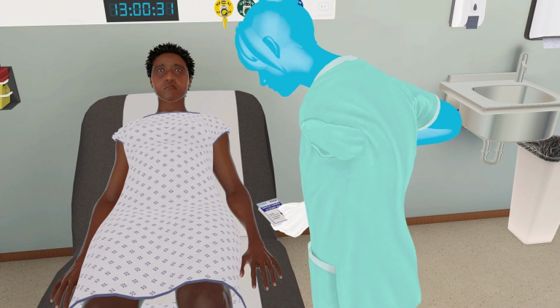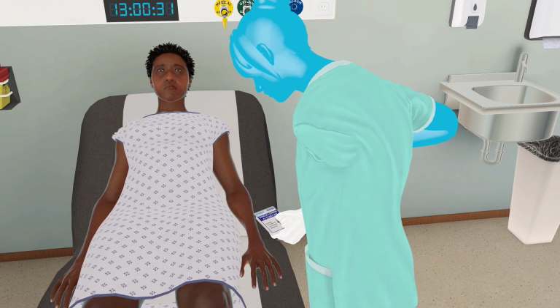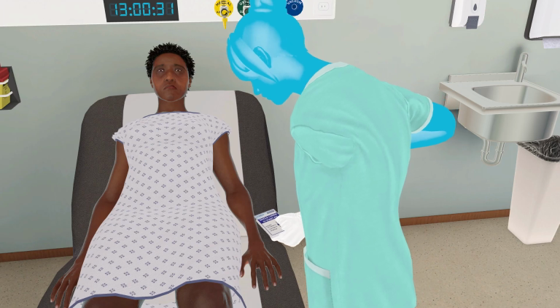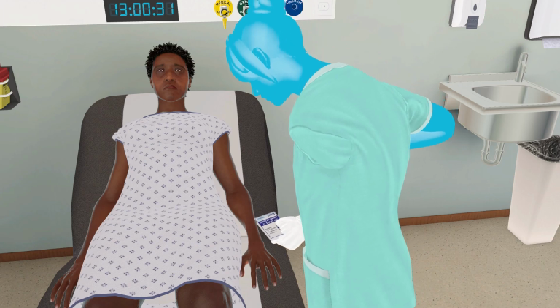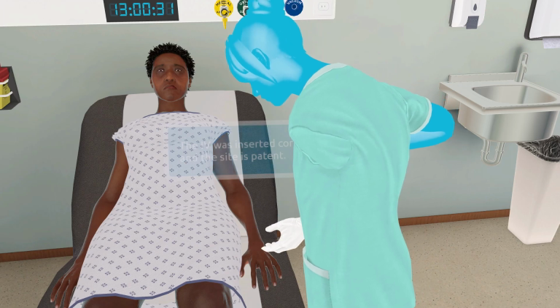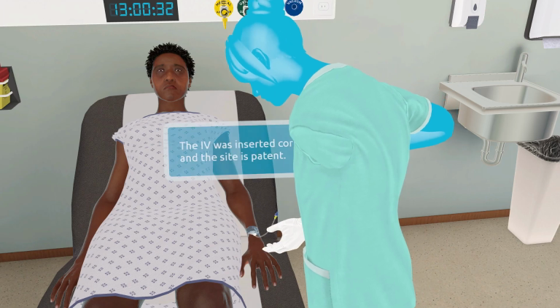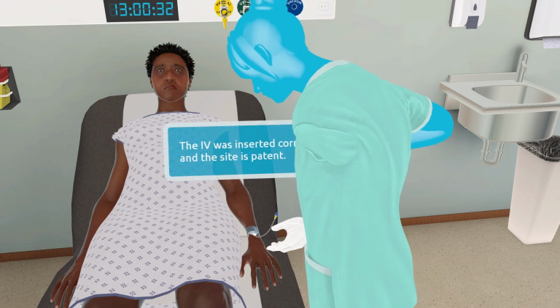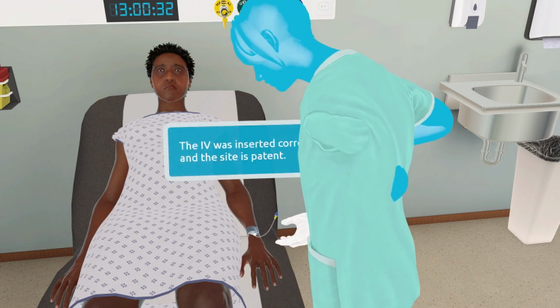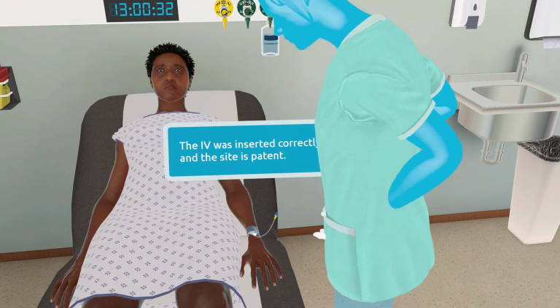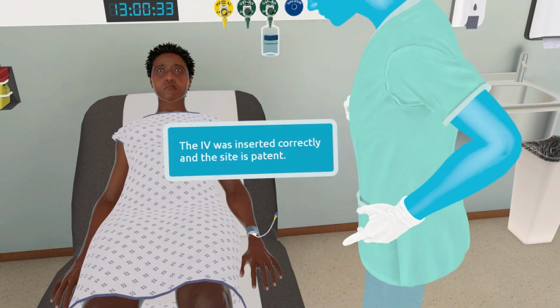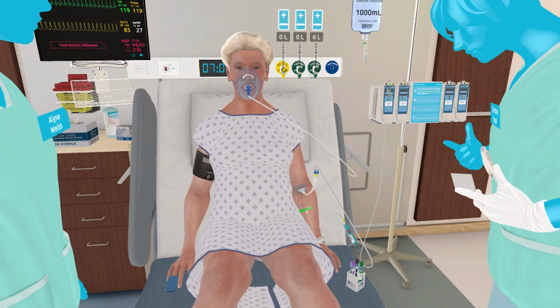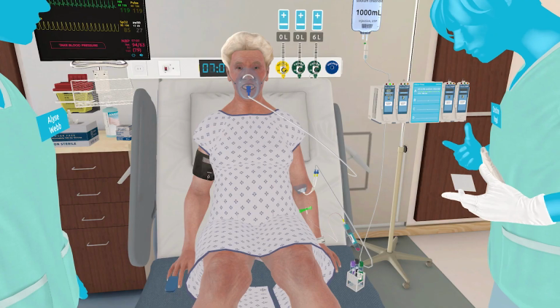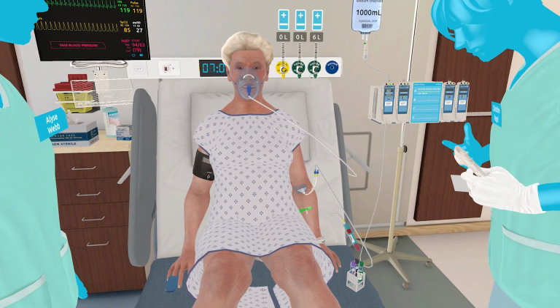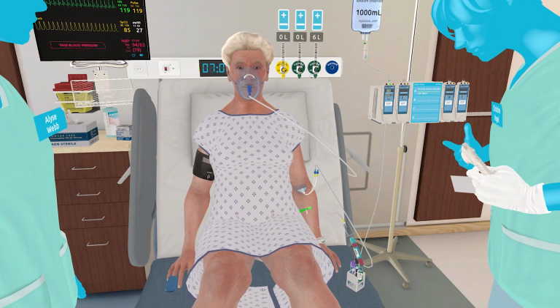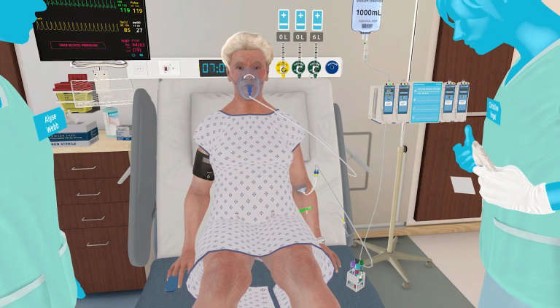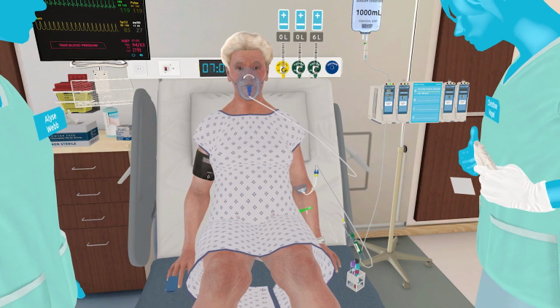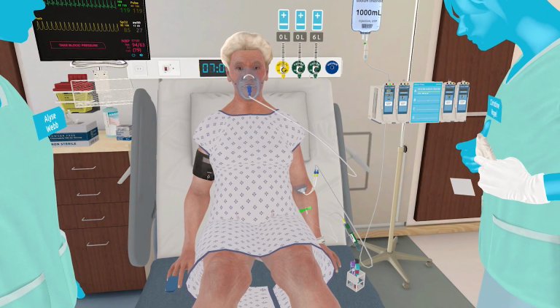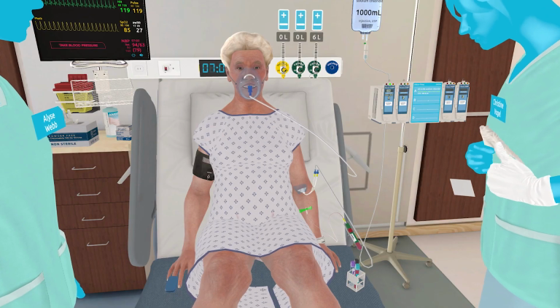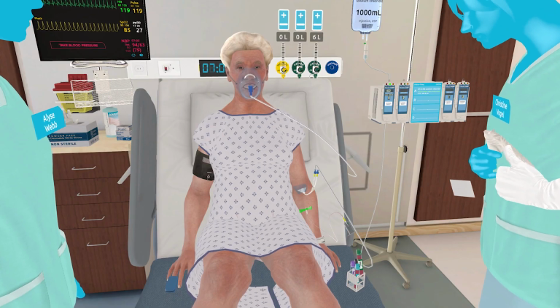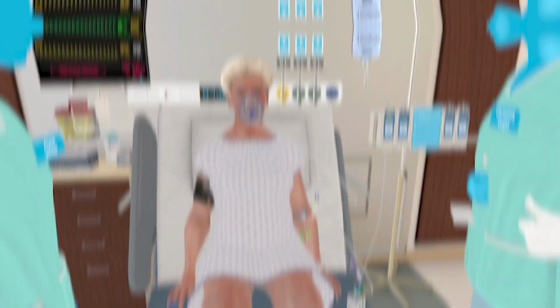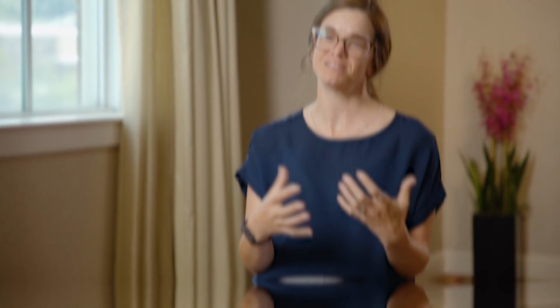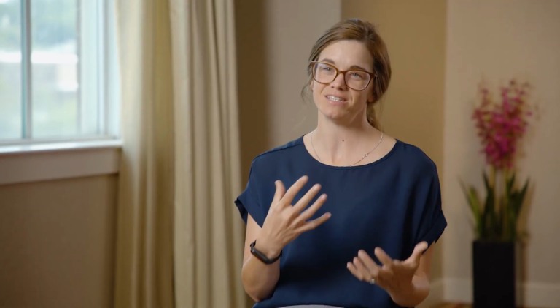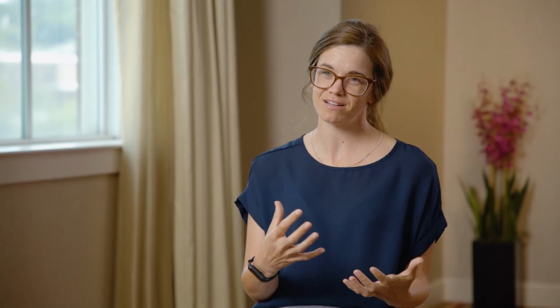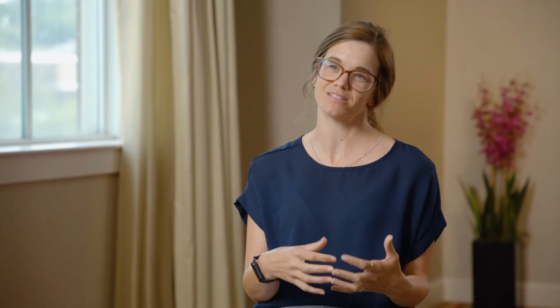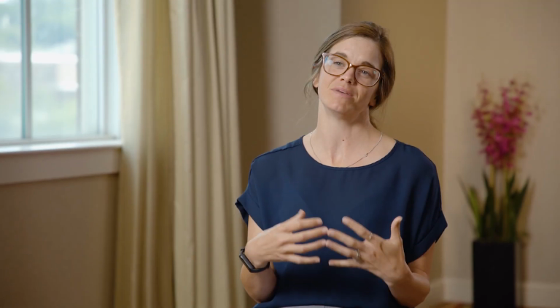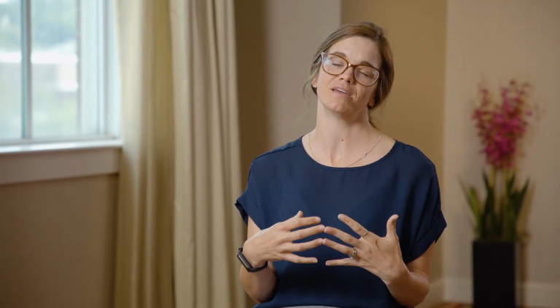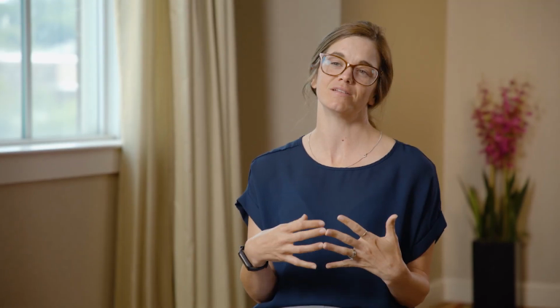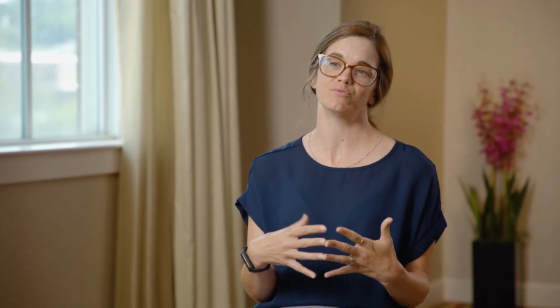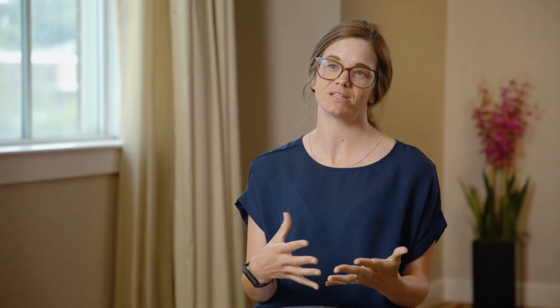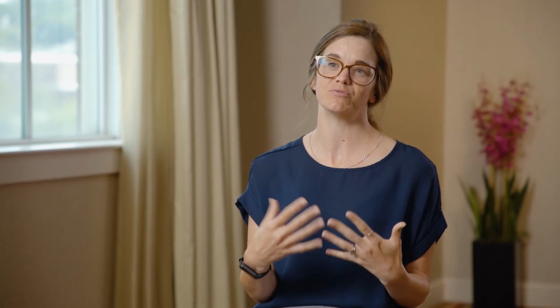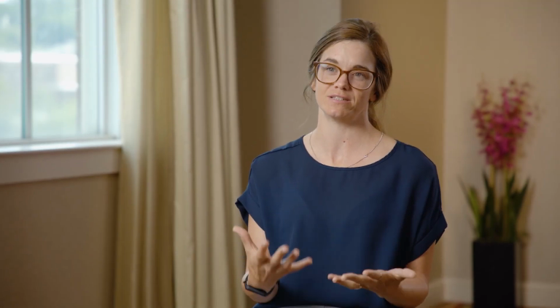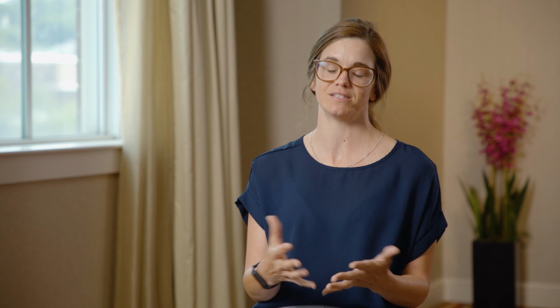You can actually stick the patient, grab the tubes and they fill up — just the details that make it really realistic.